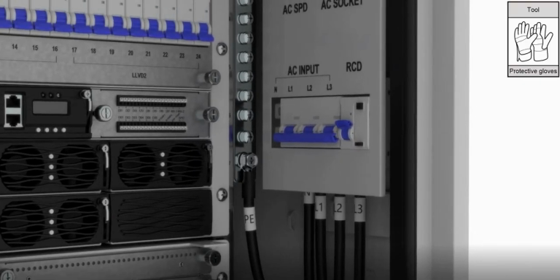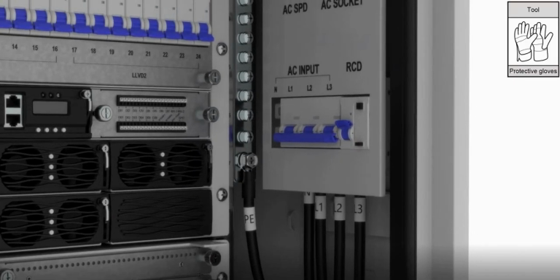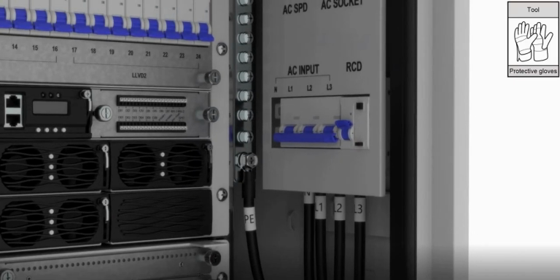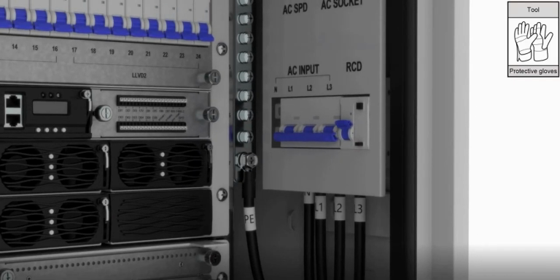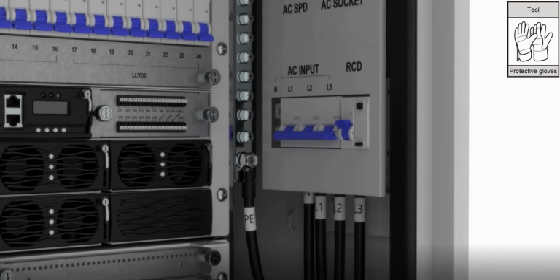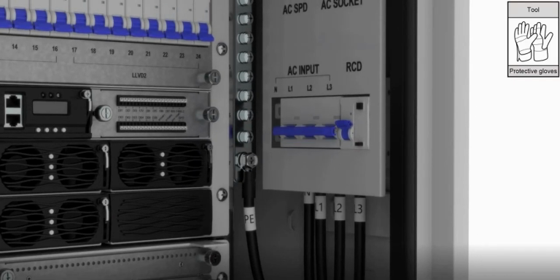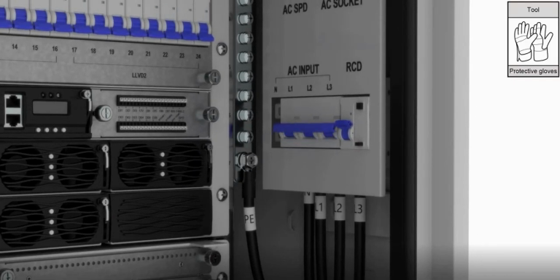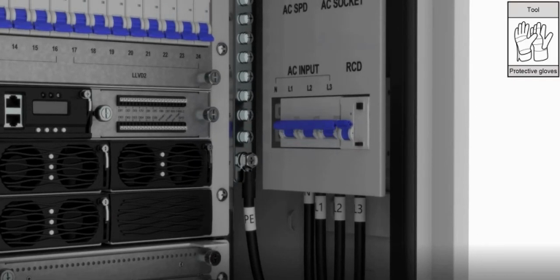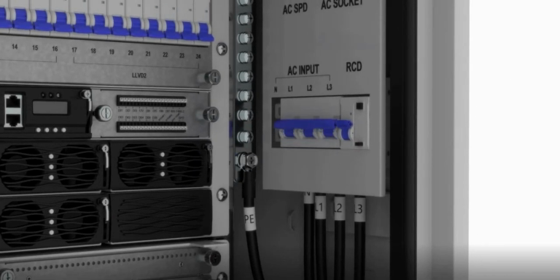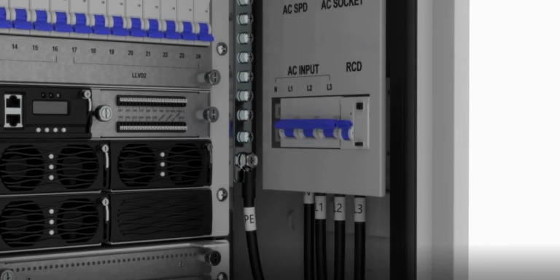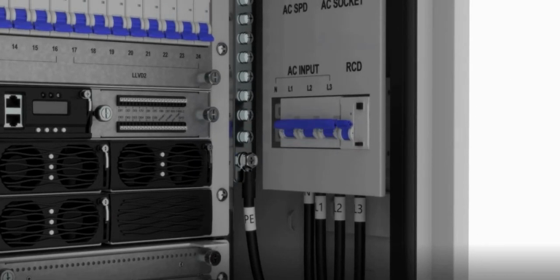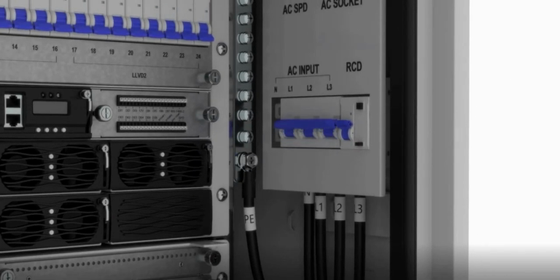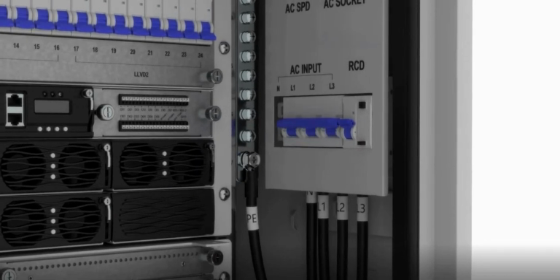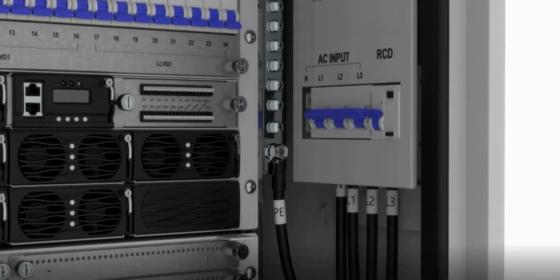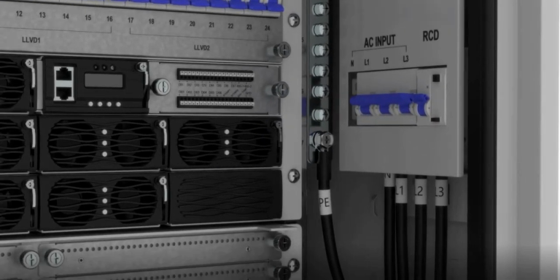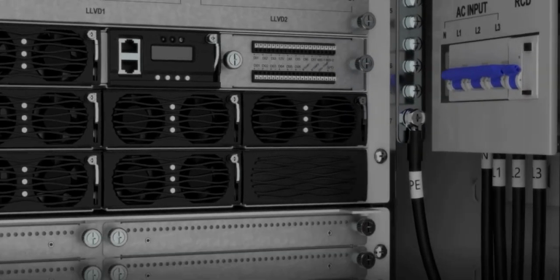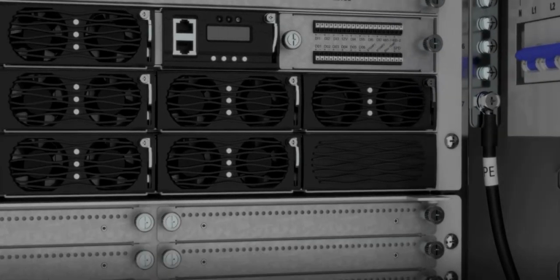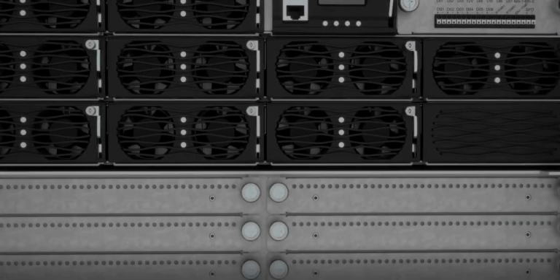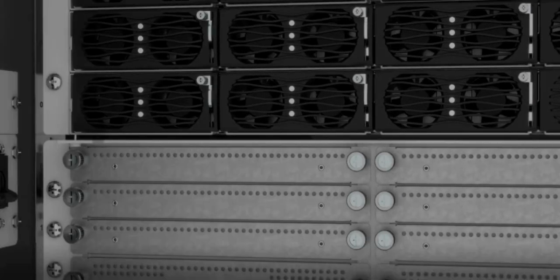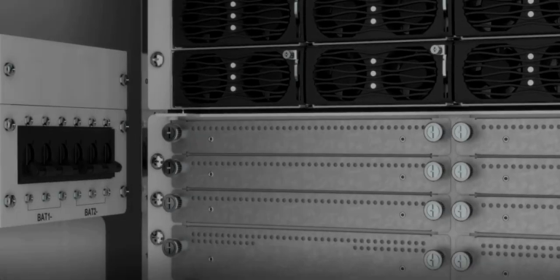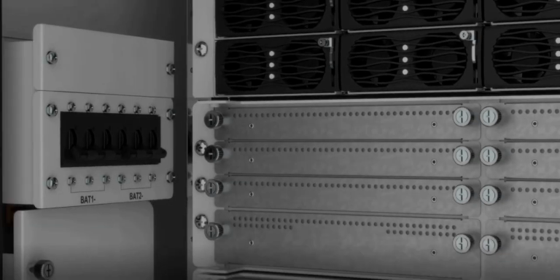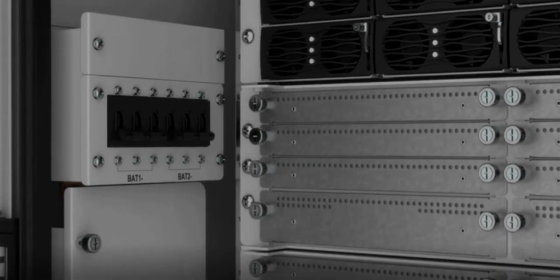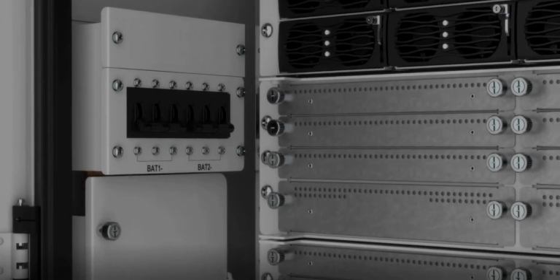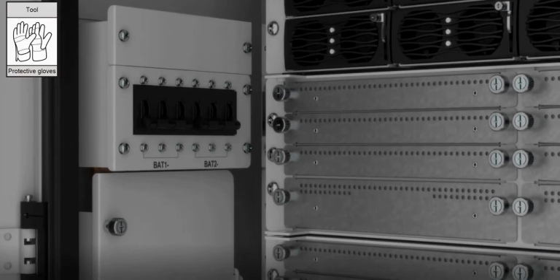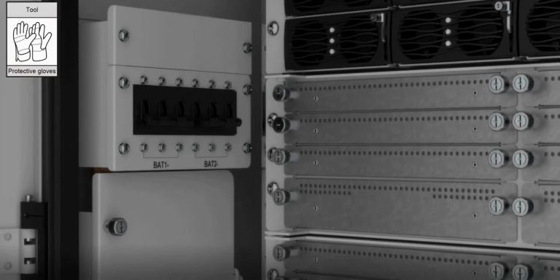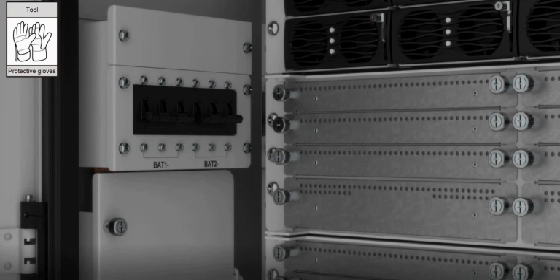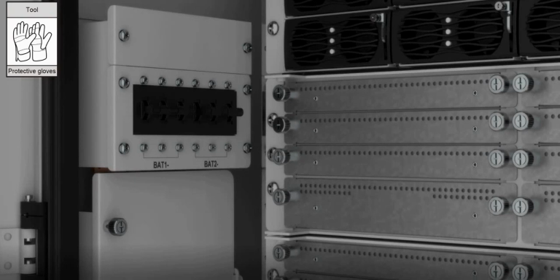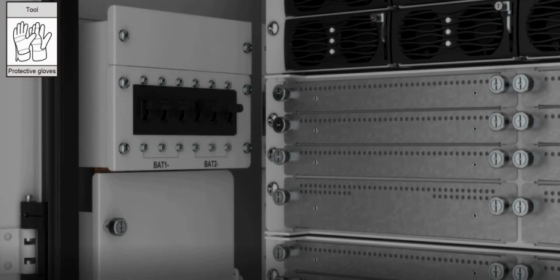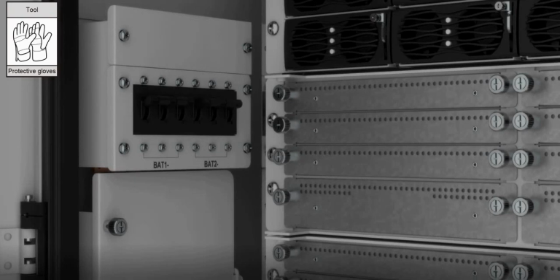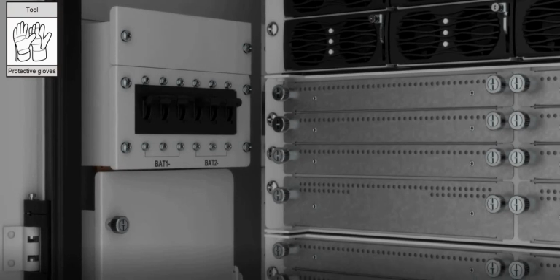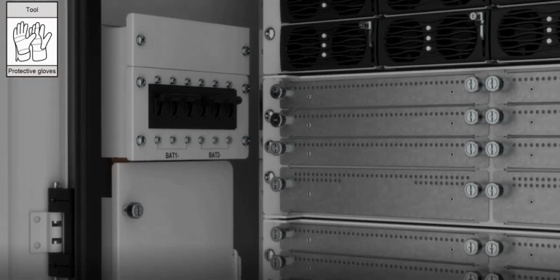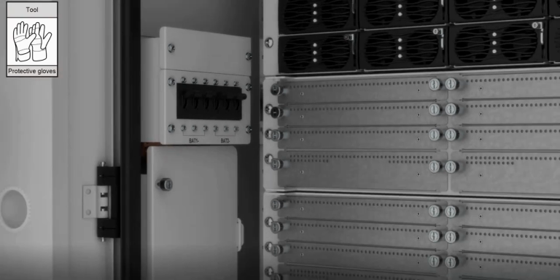Install the protective cover for the control panel. Ensure that the battery CBs and AC input are closed, and the system is powered on.